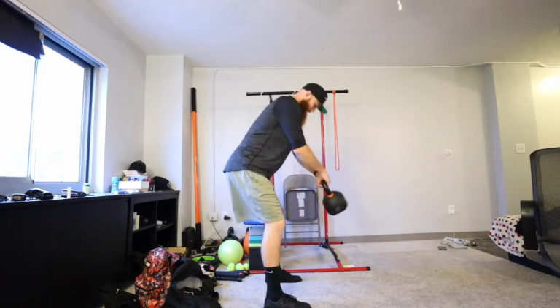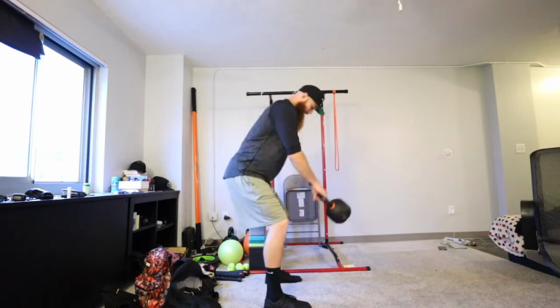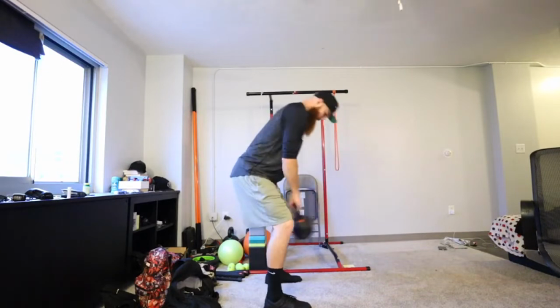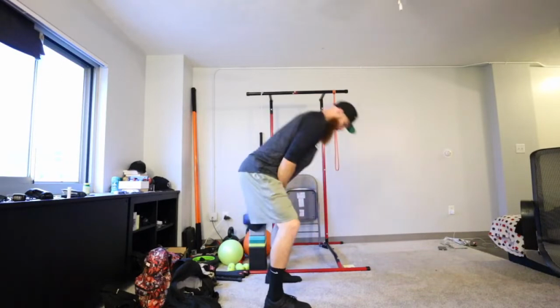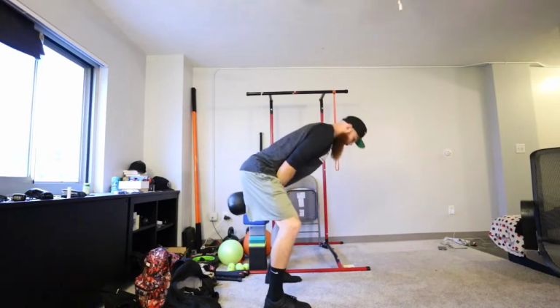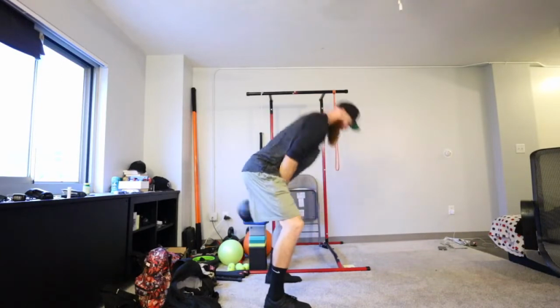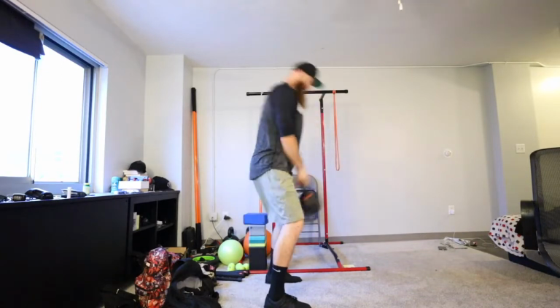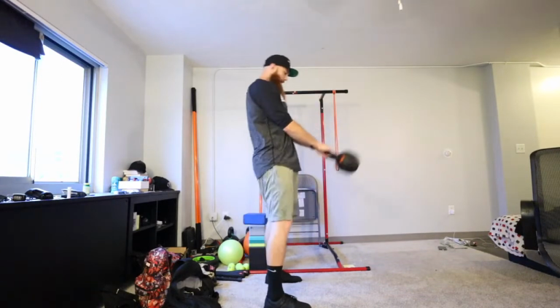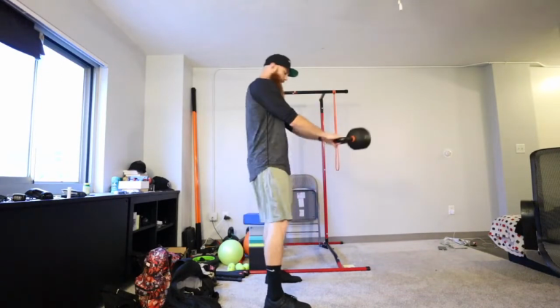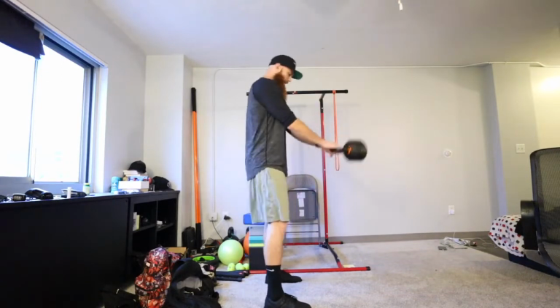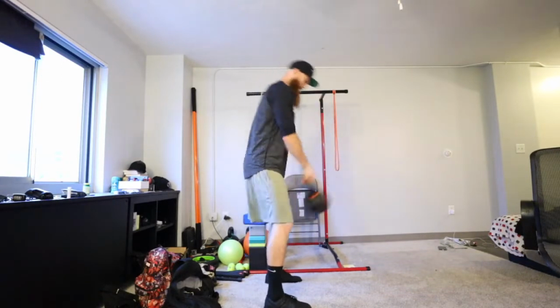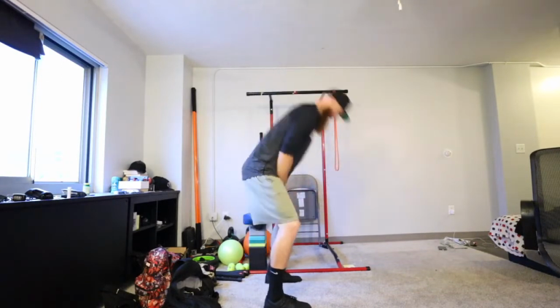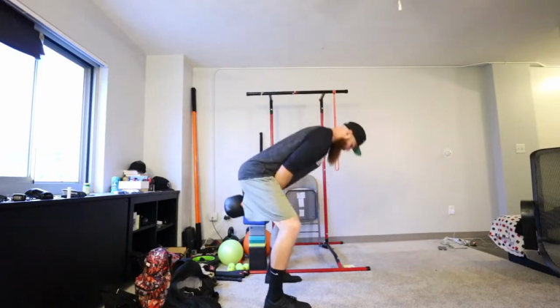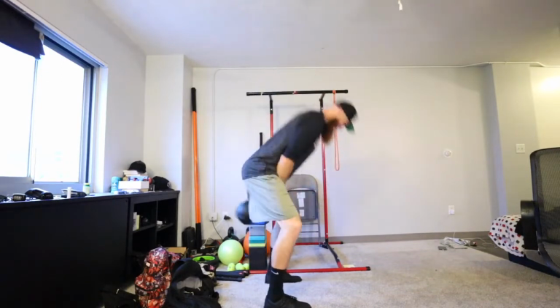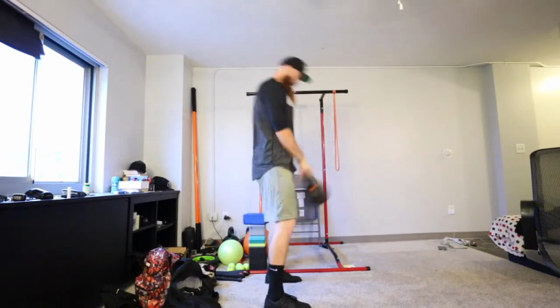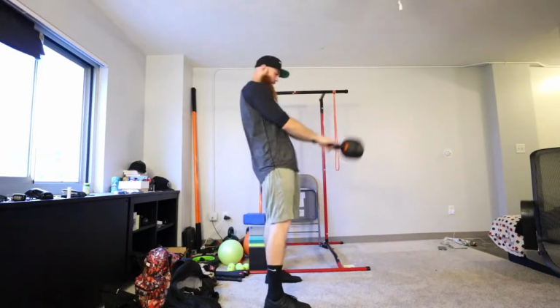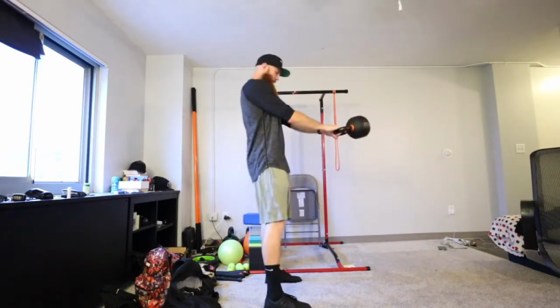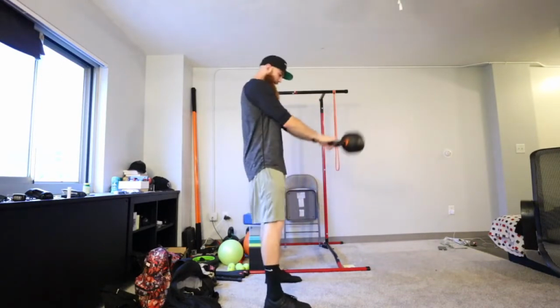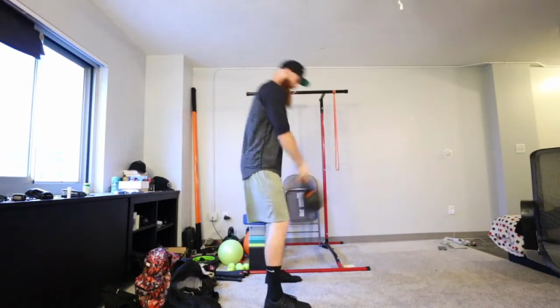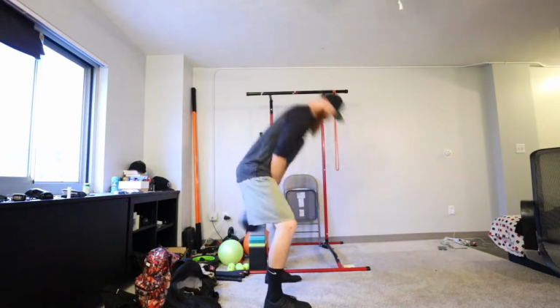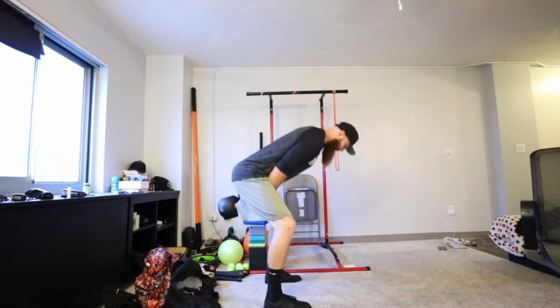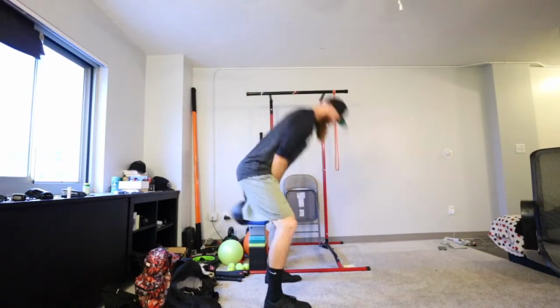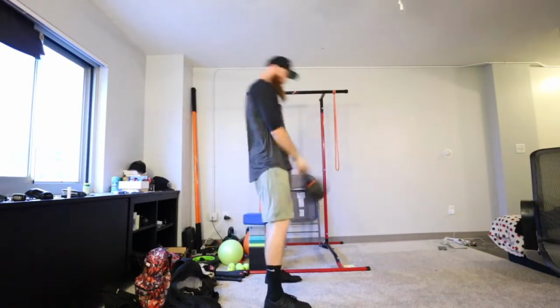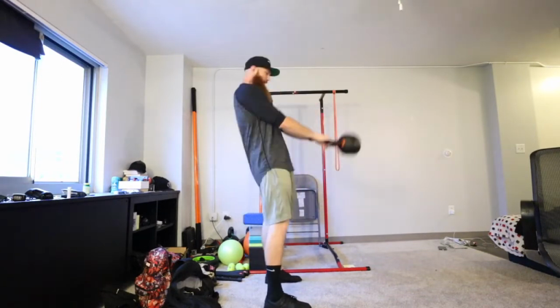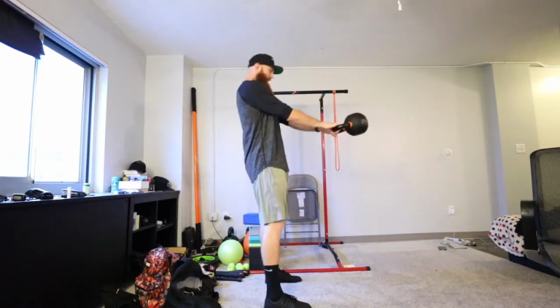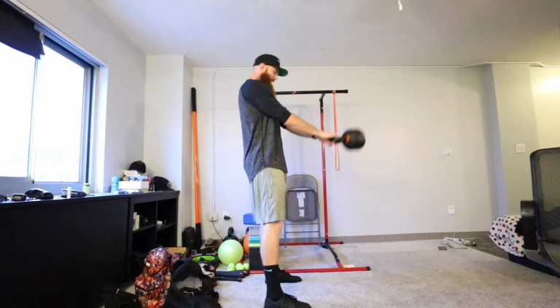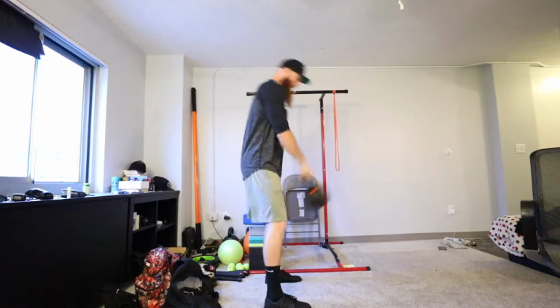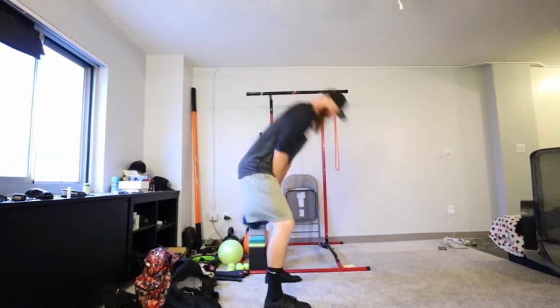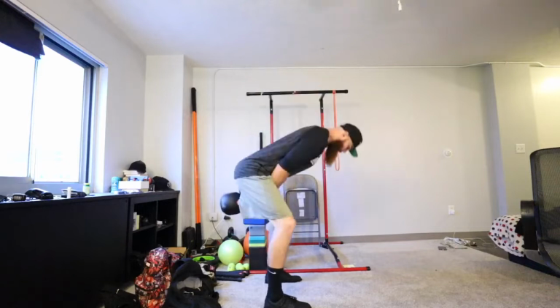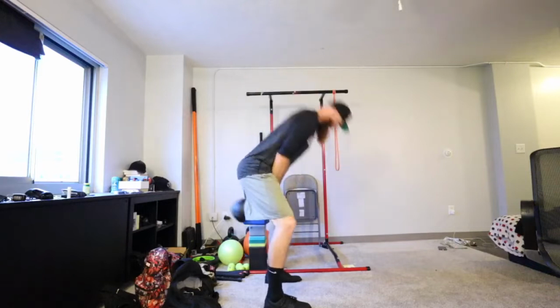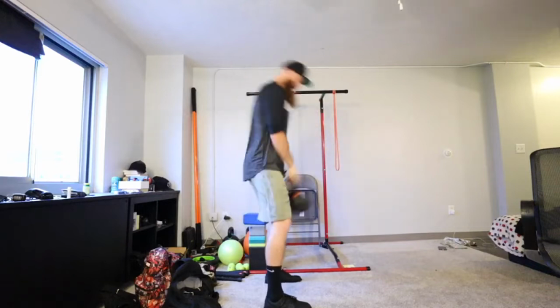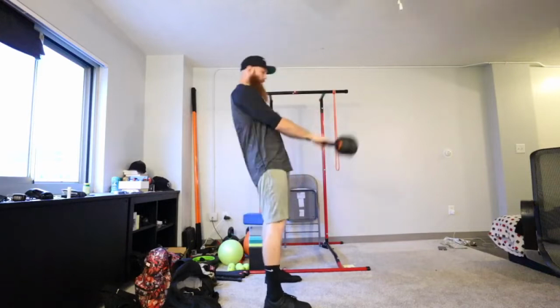I don't know about working out in these though — although I guess I don't see why not.